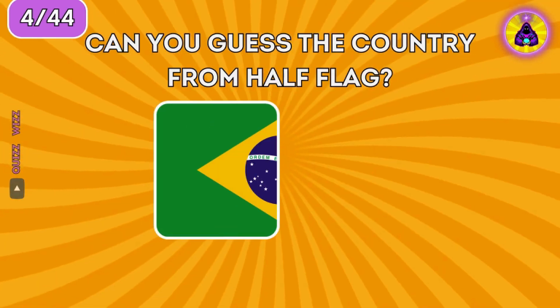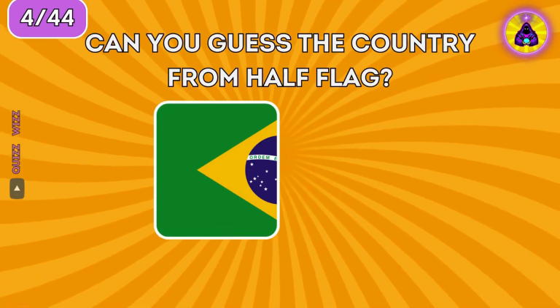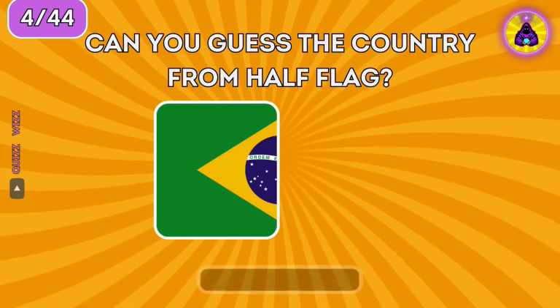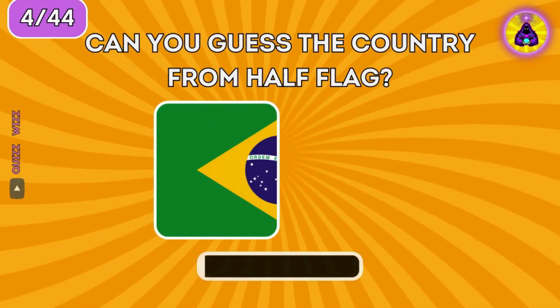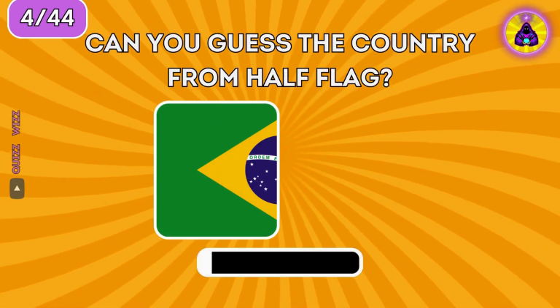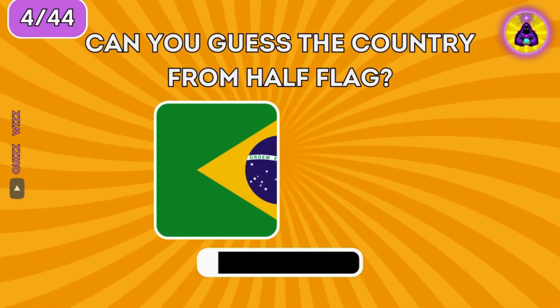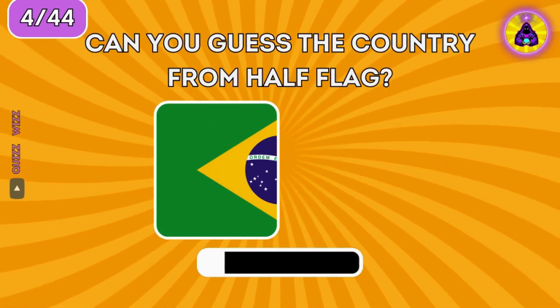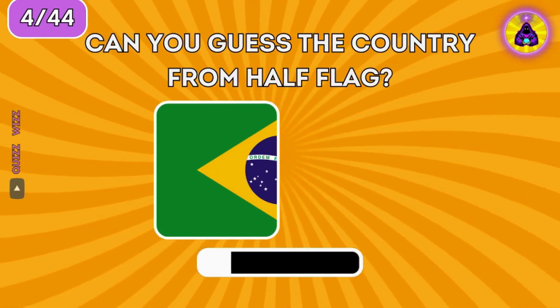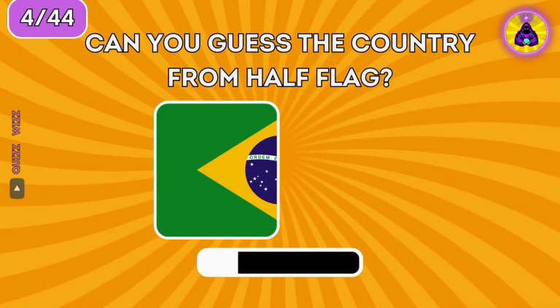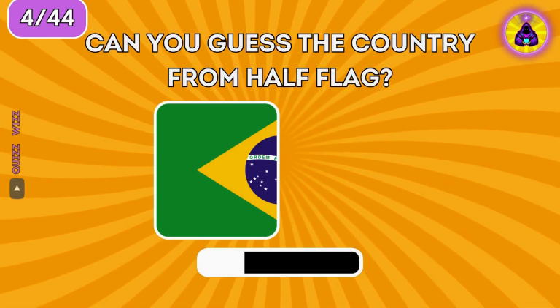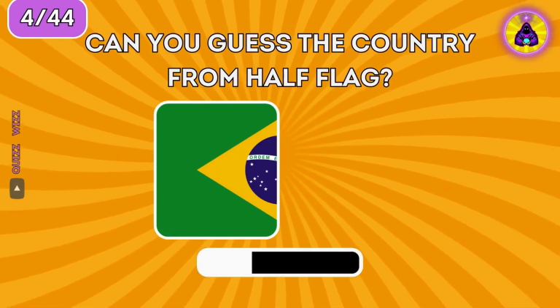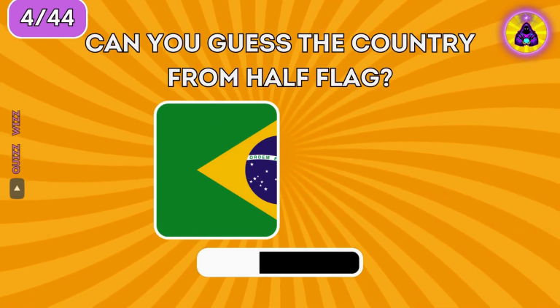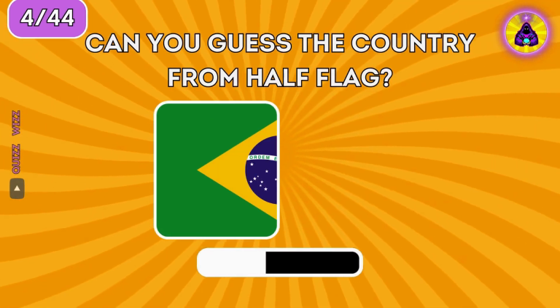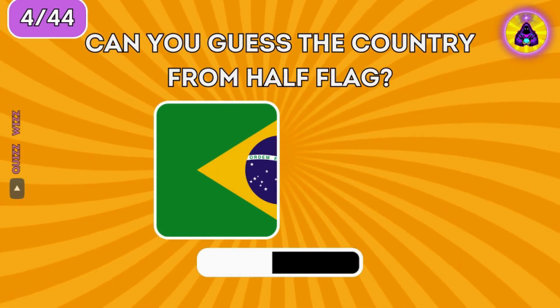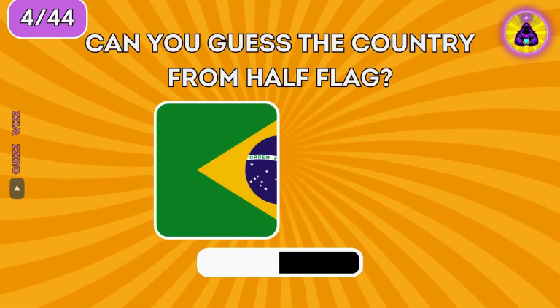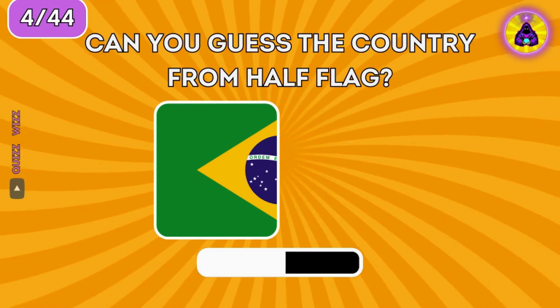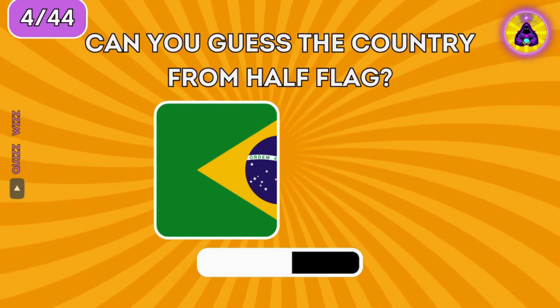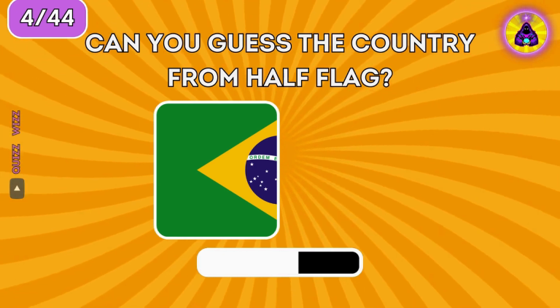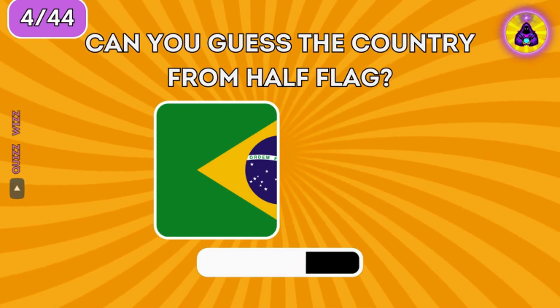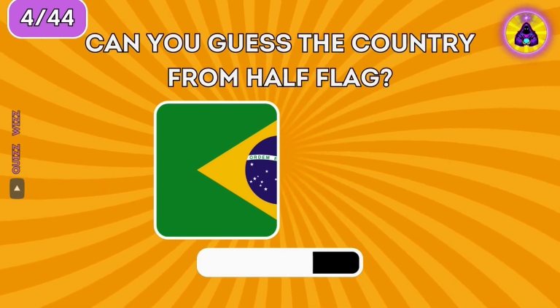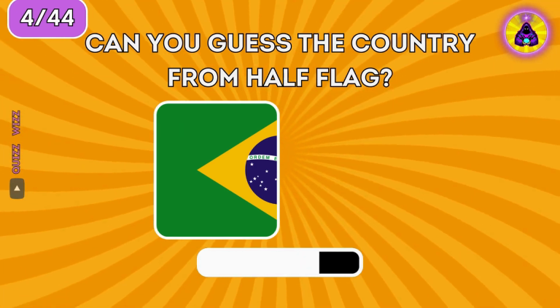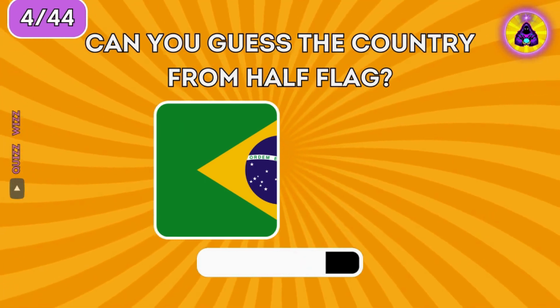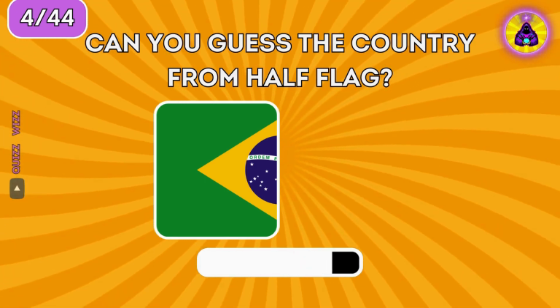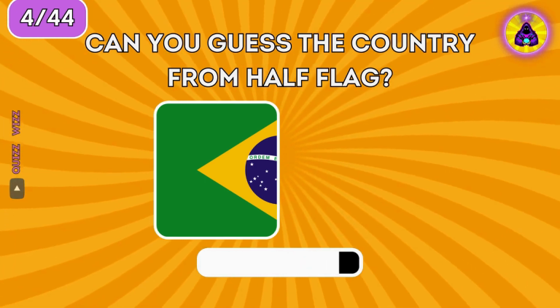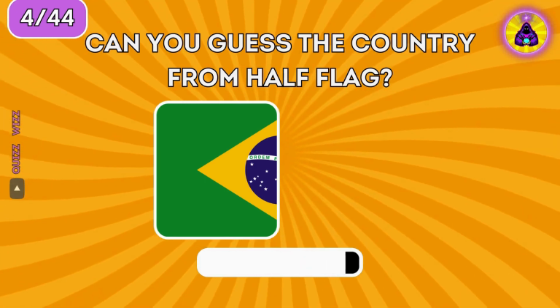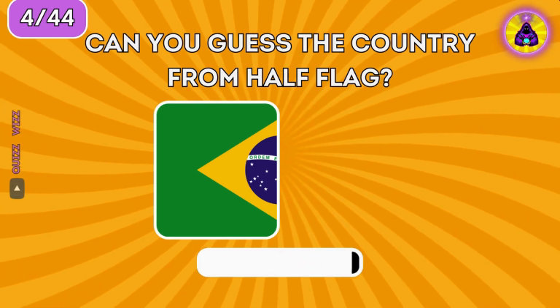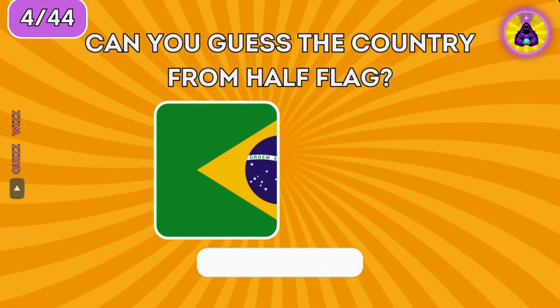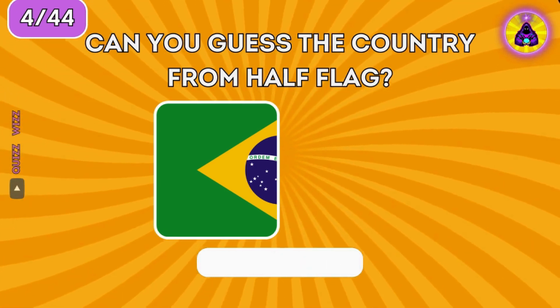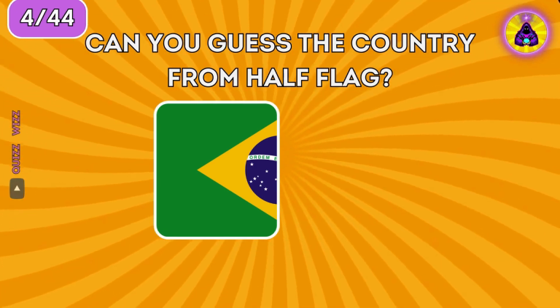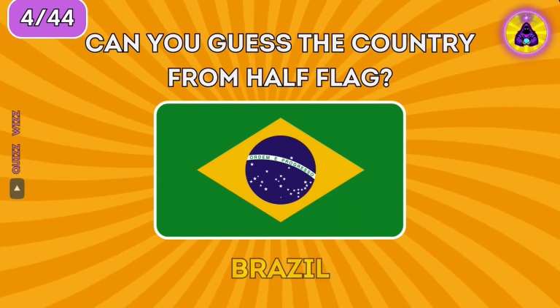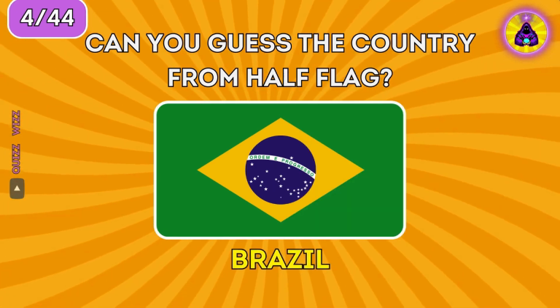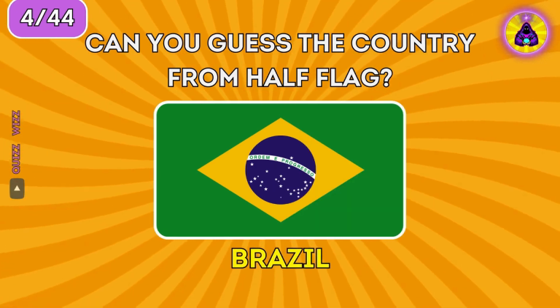Can you guess the country from the half flag? It's Brazil.